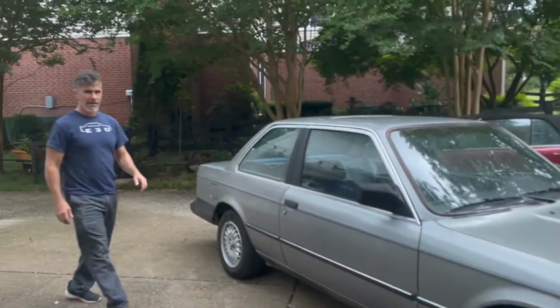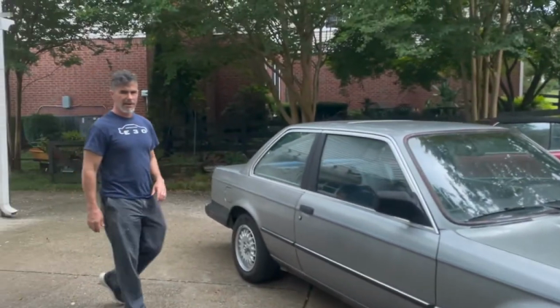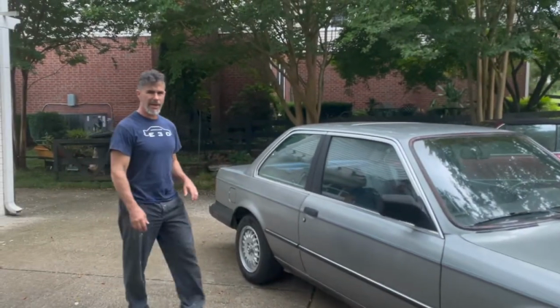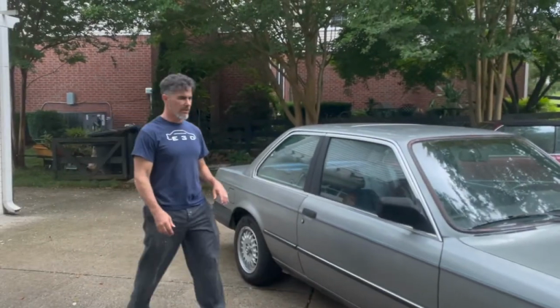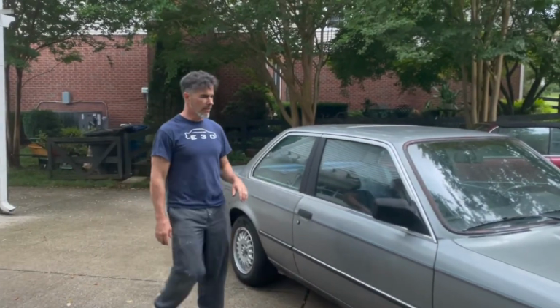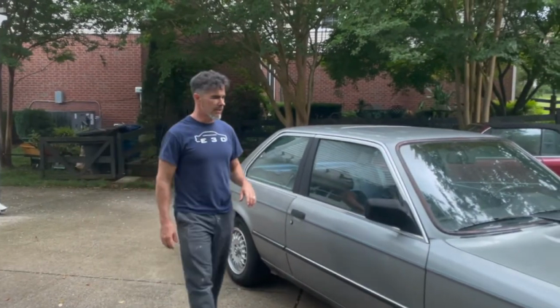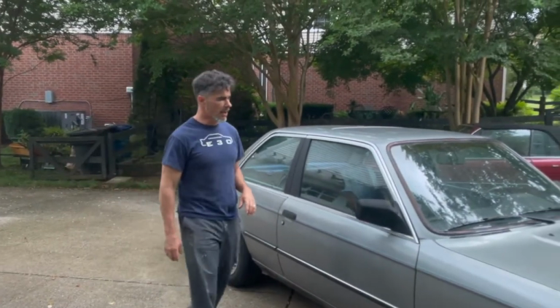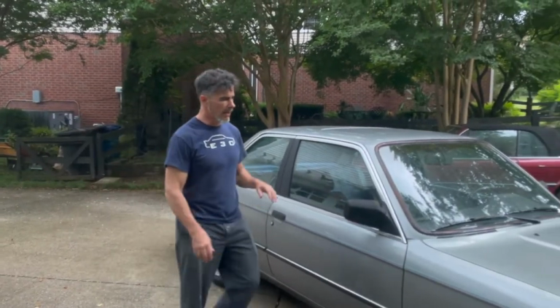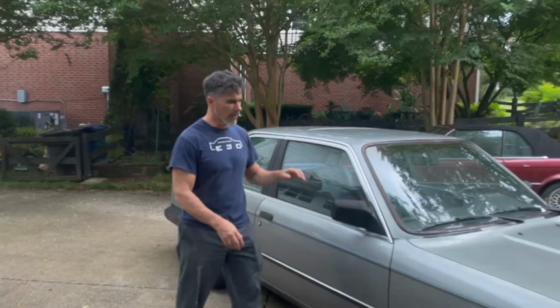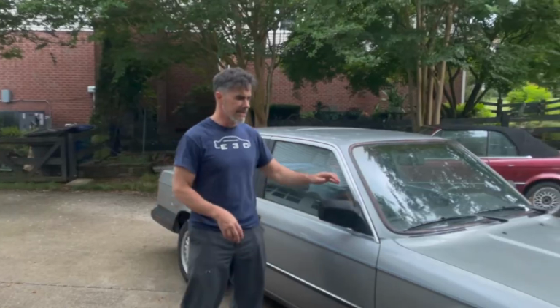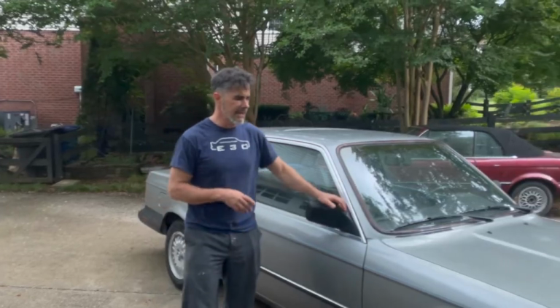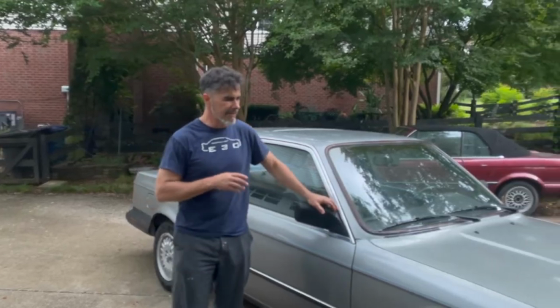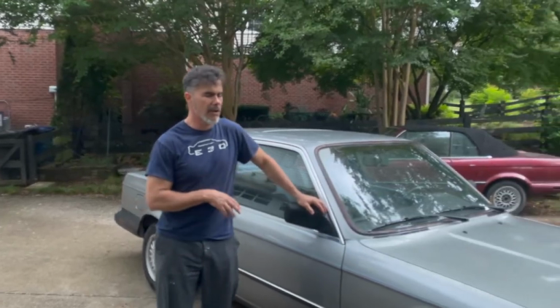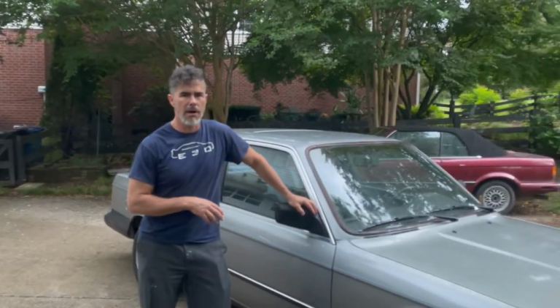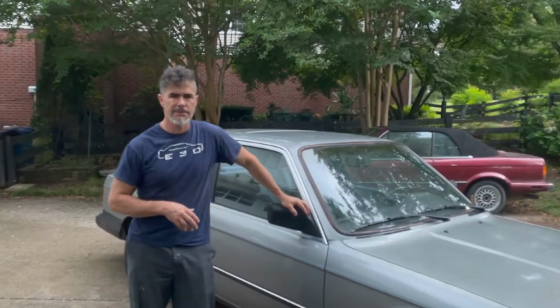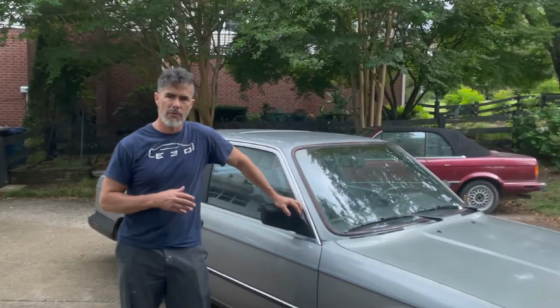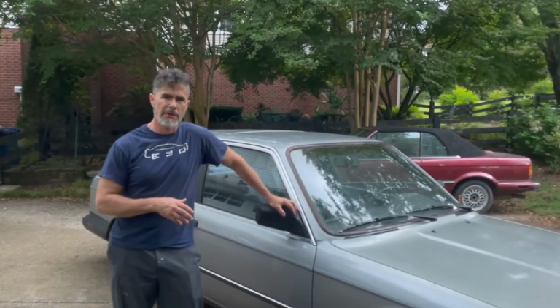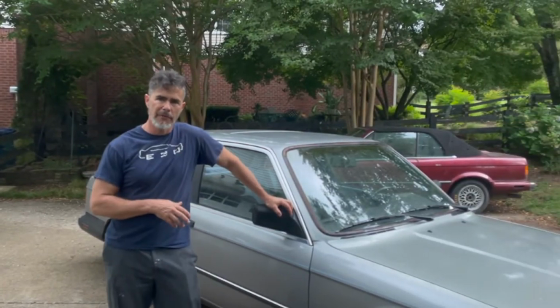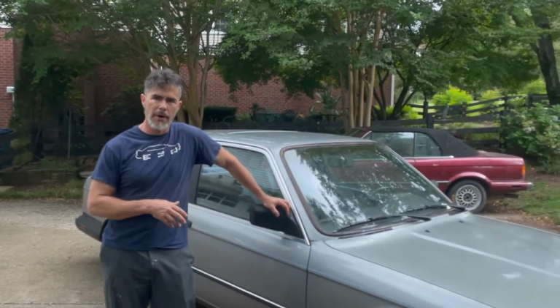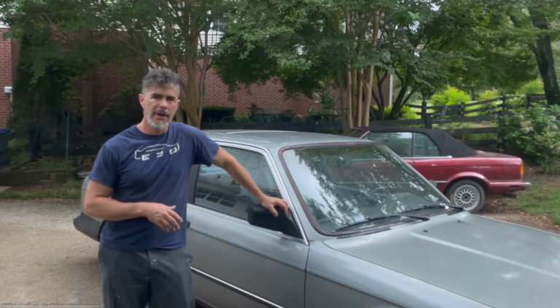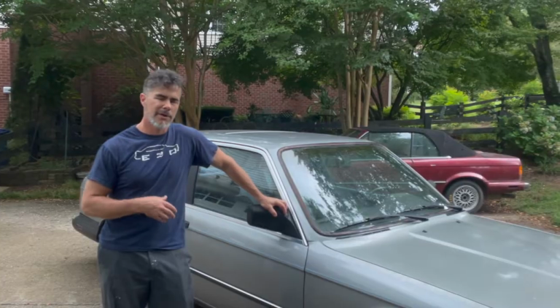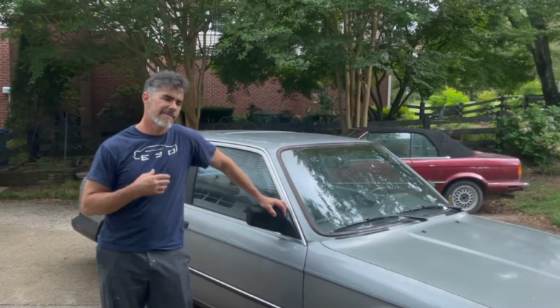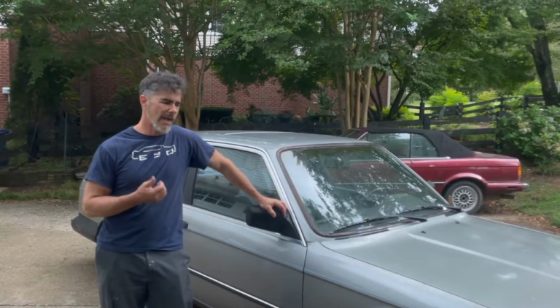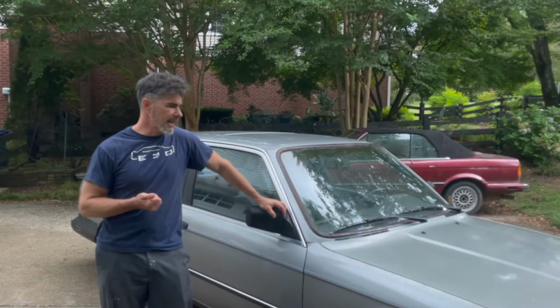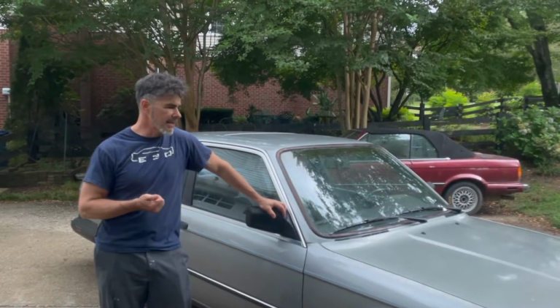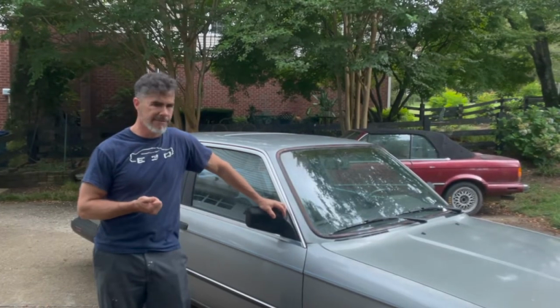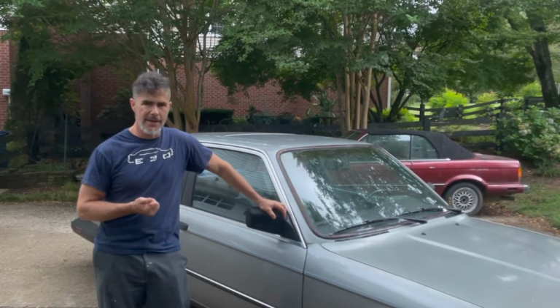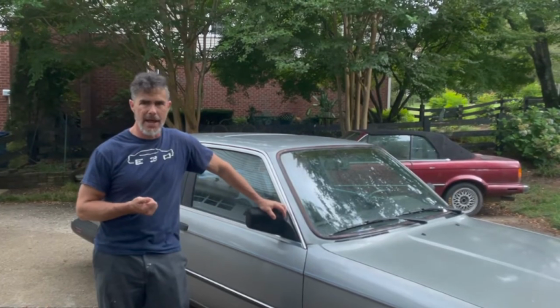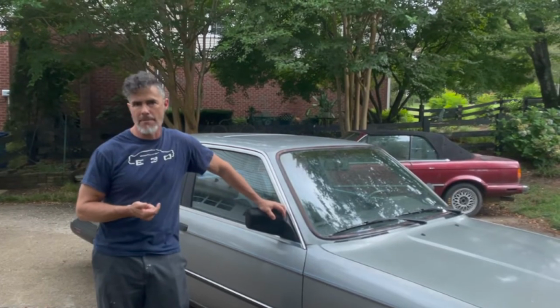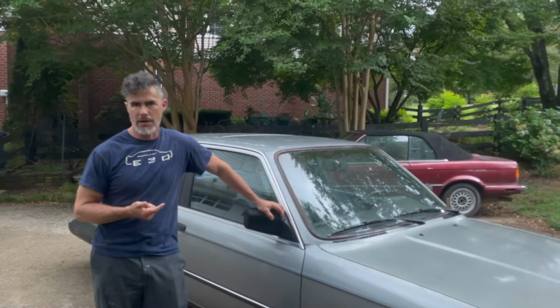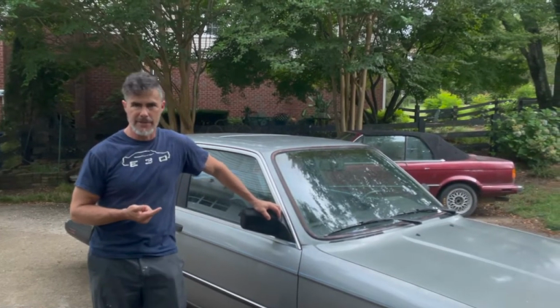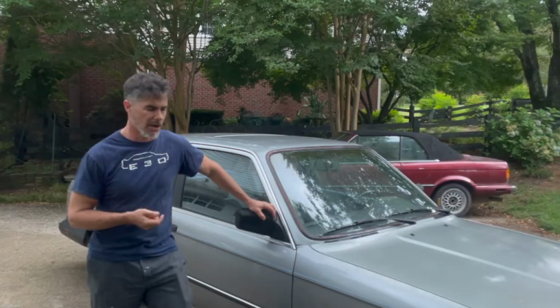We're going to start by seeing if the car has been wrecked before. We're going to validate the VIN and the model of this car.